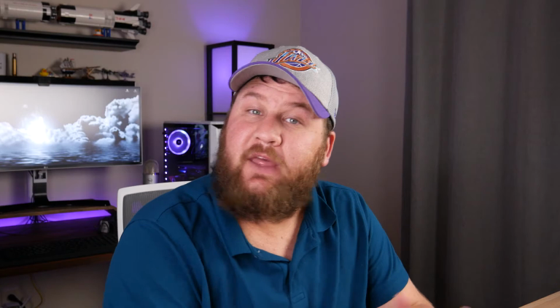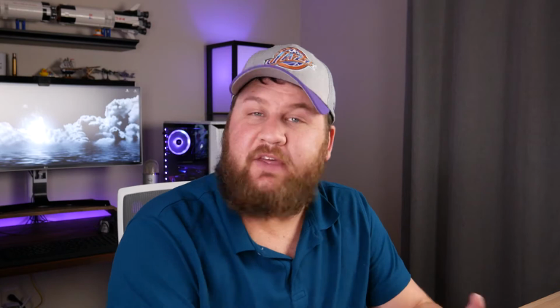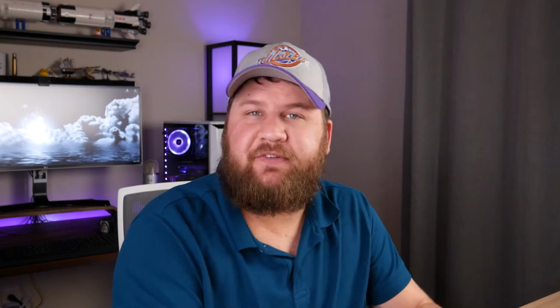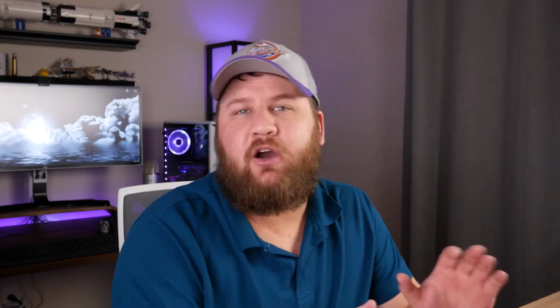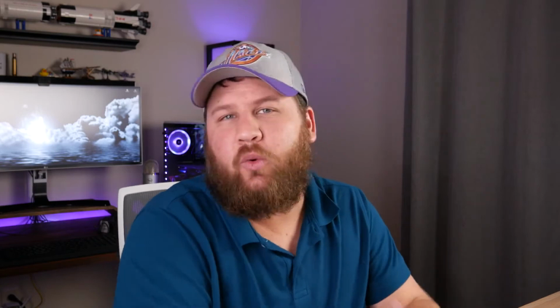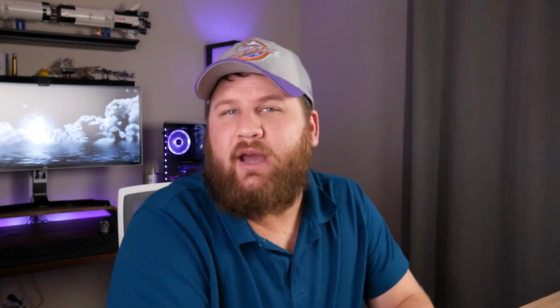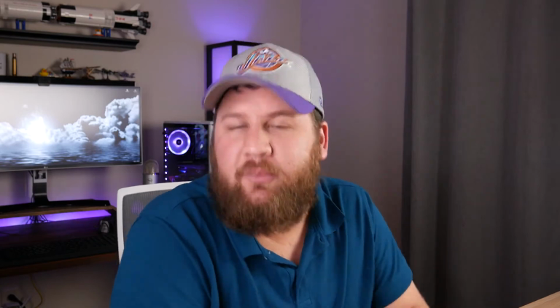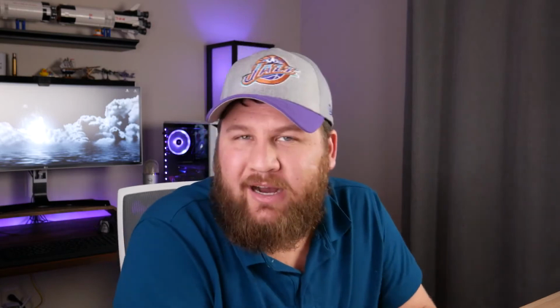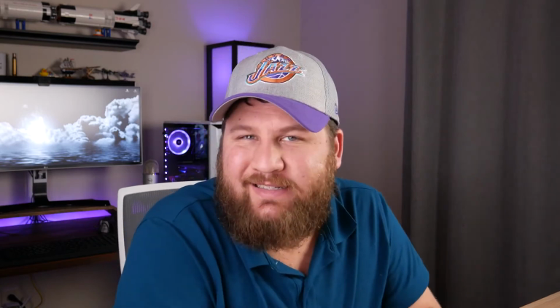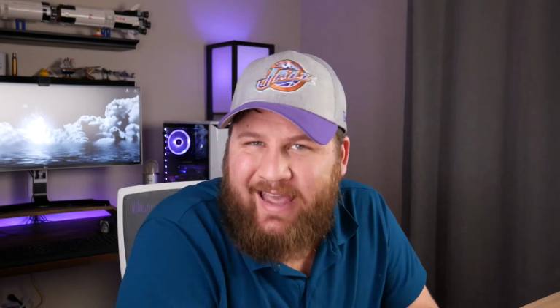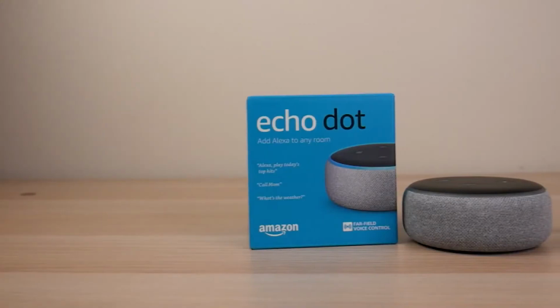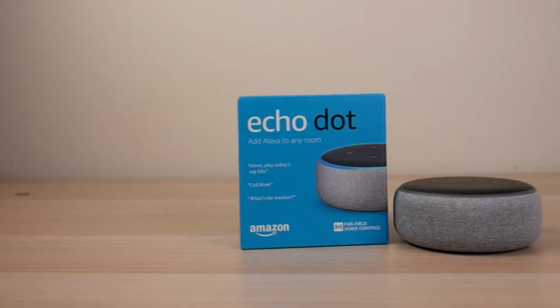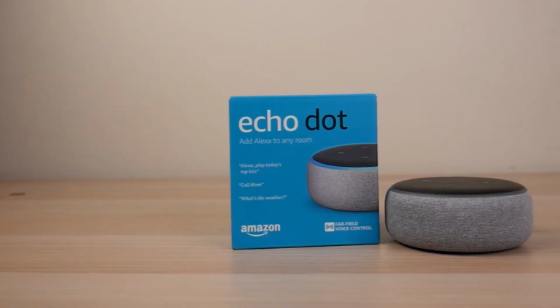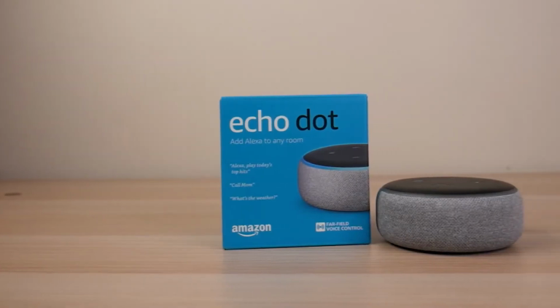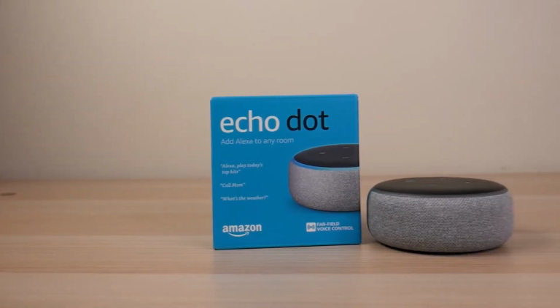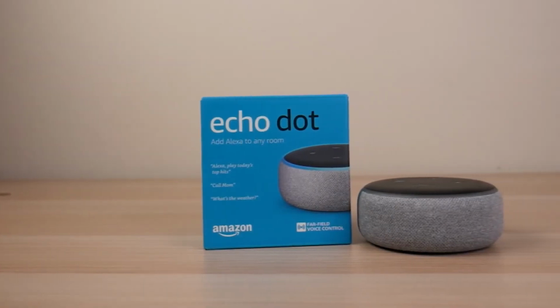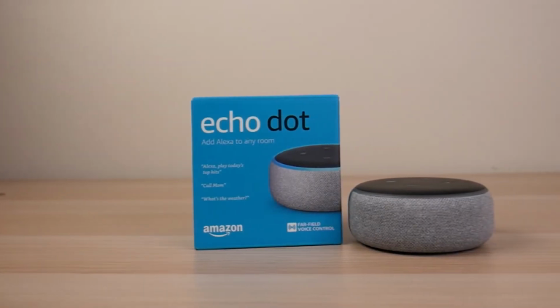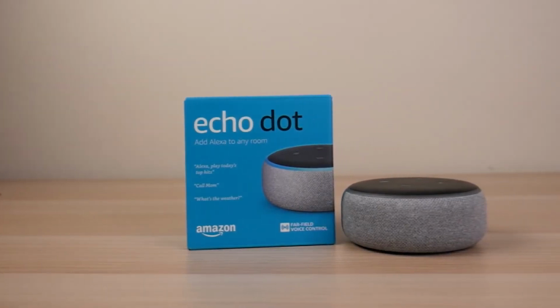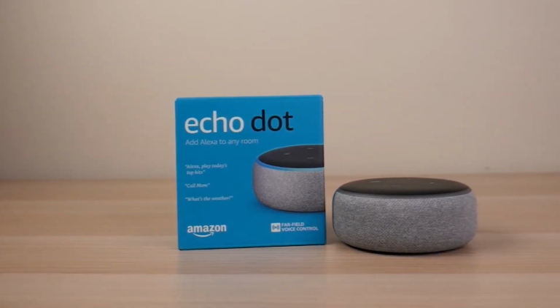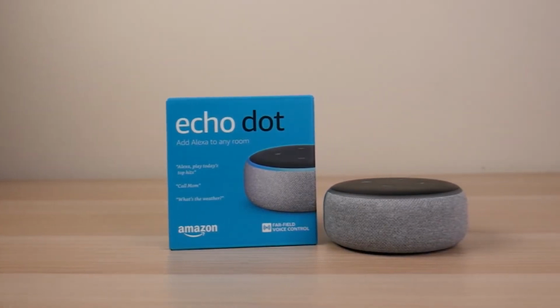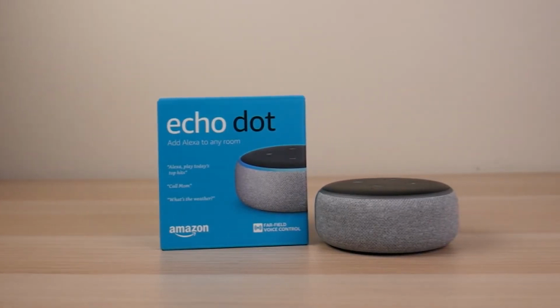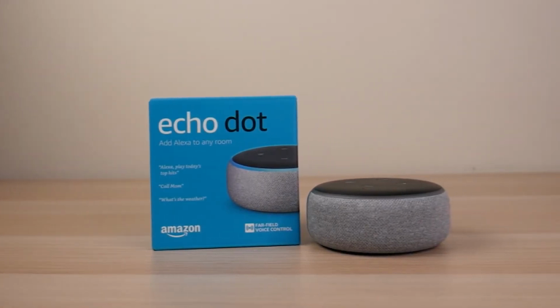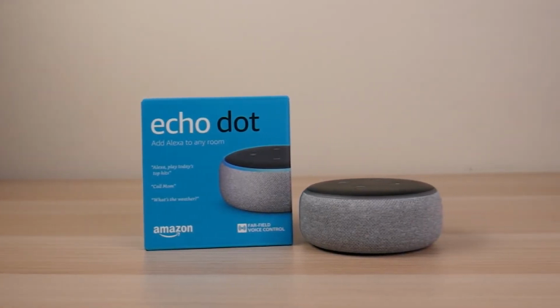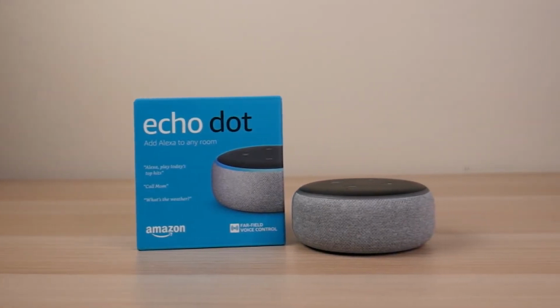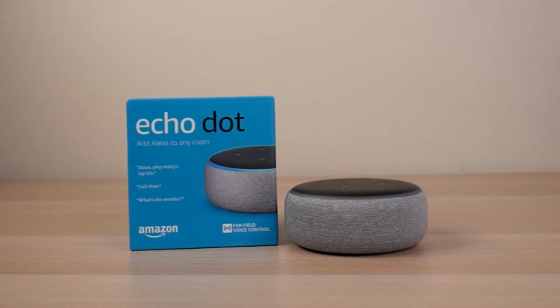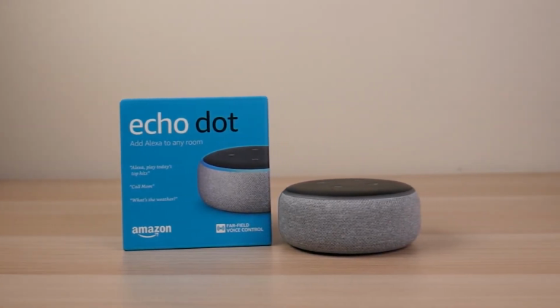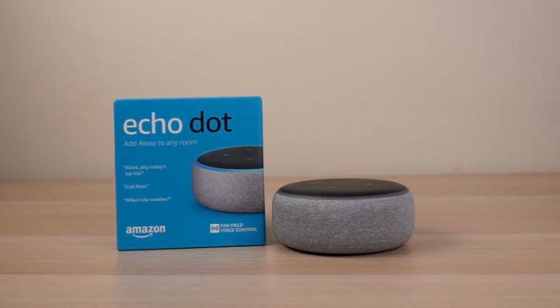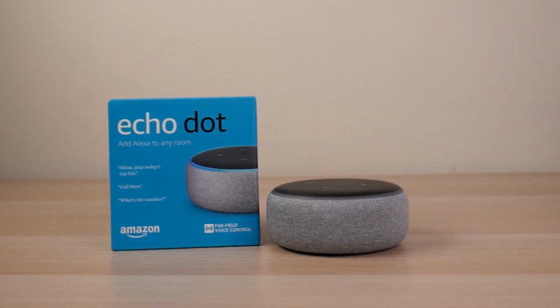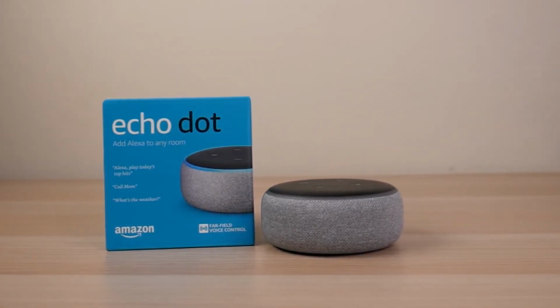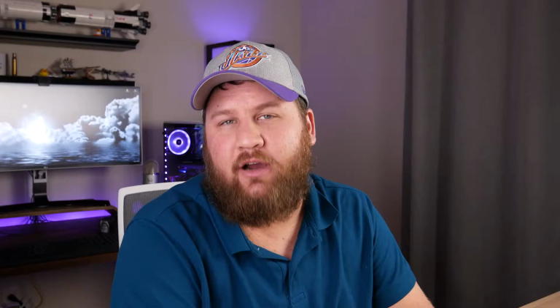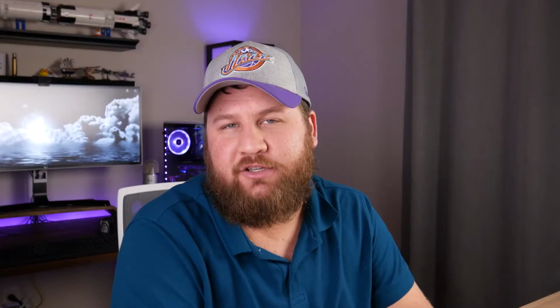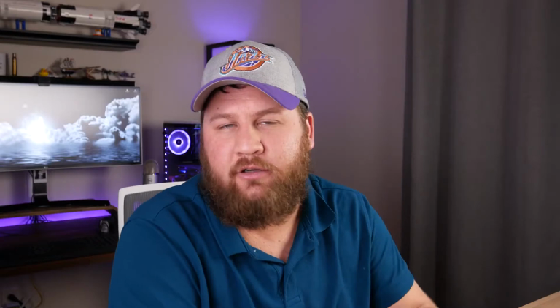In this video, we unbox and add the third generation Echo Dot into our IoT arsenal.